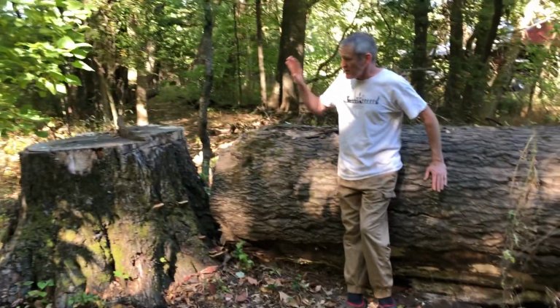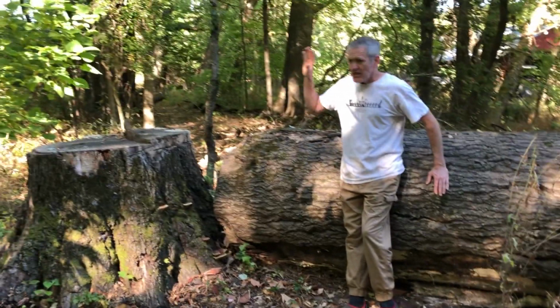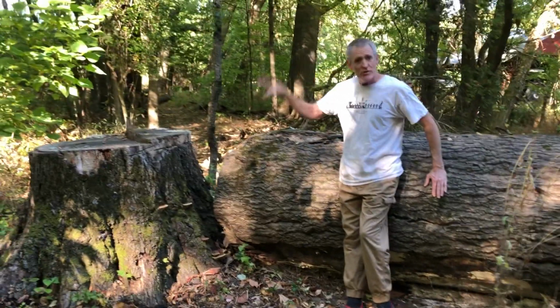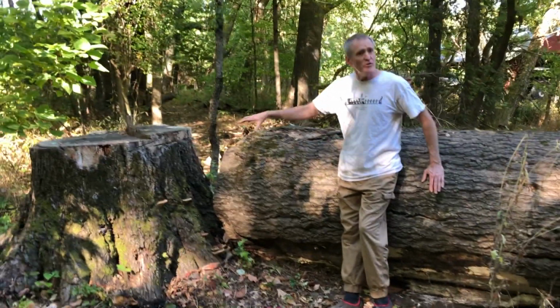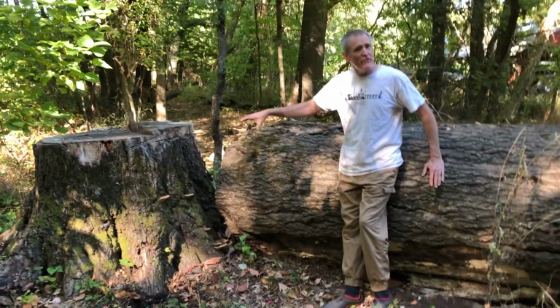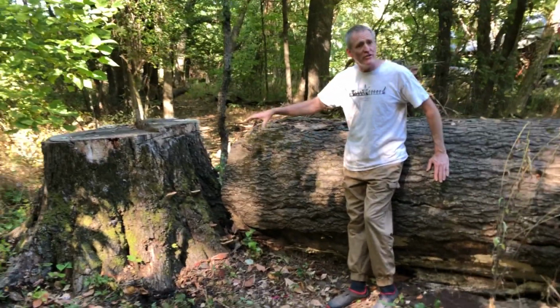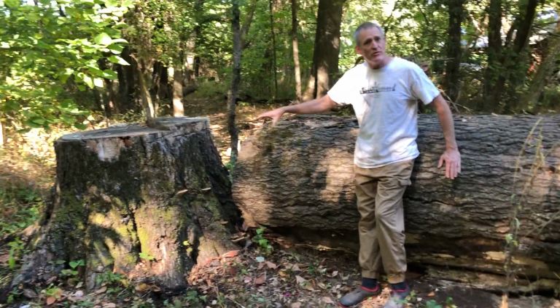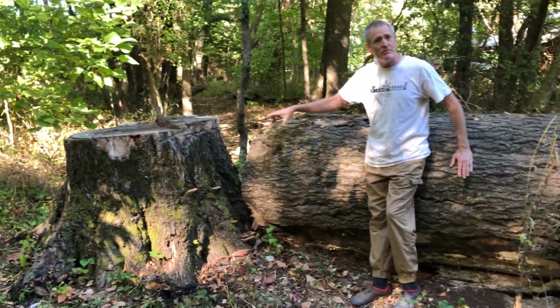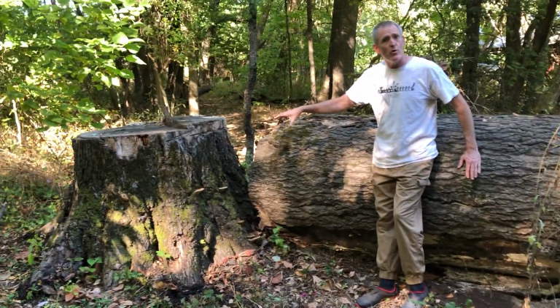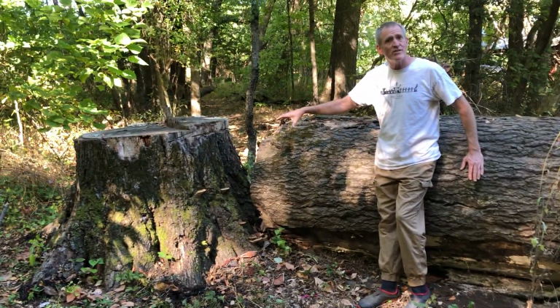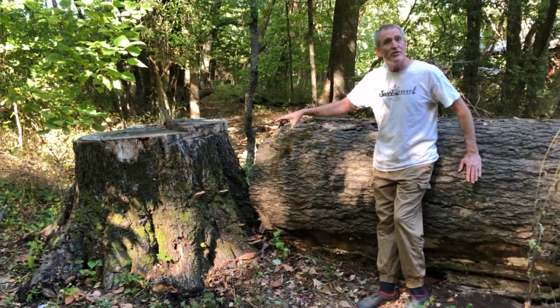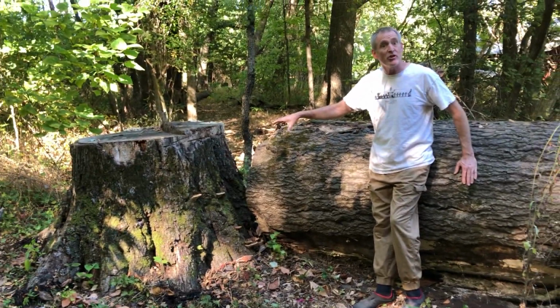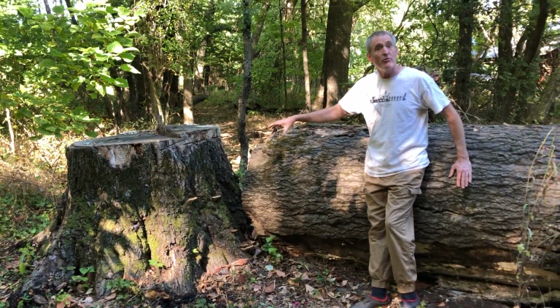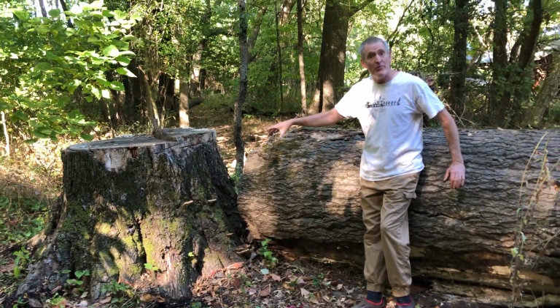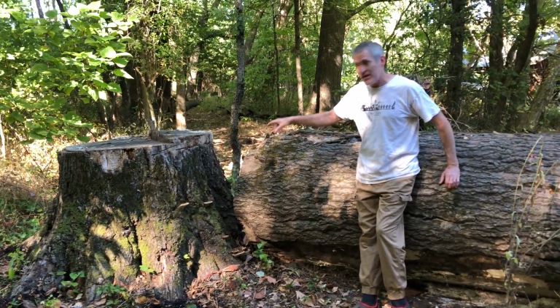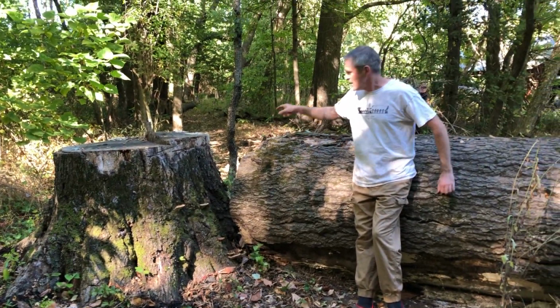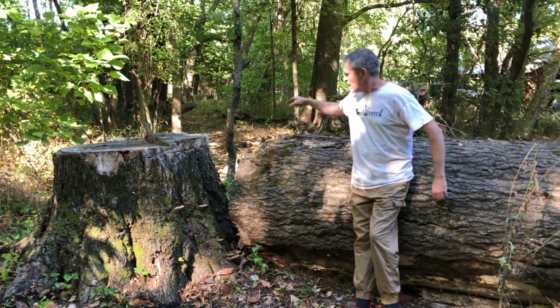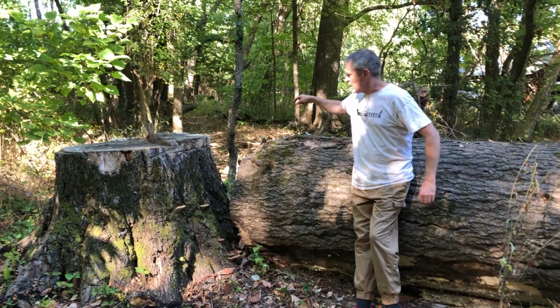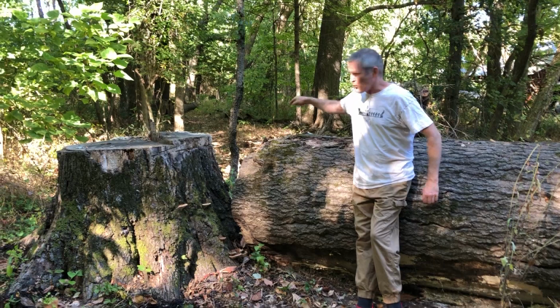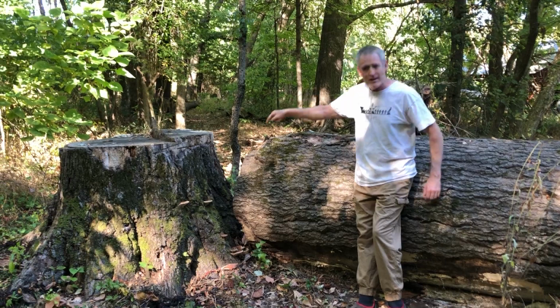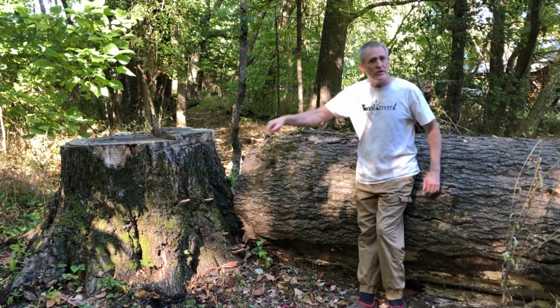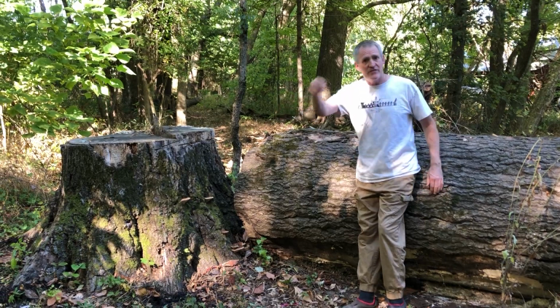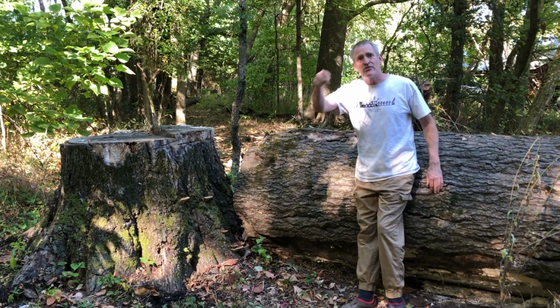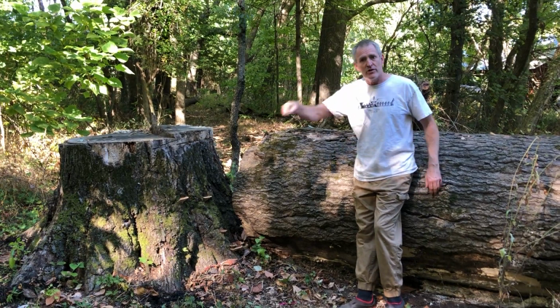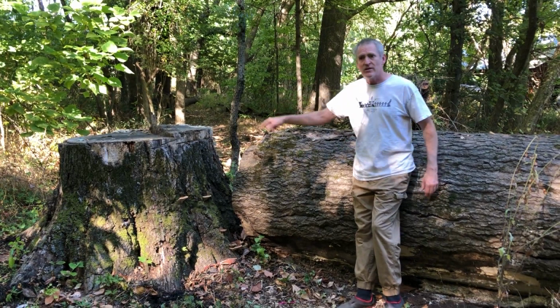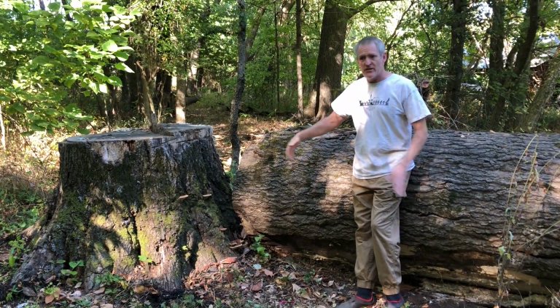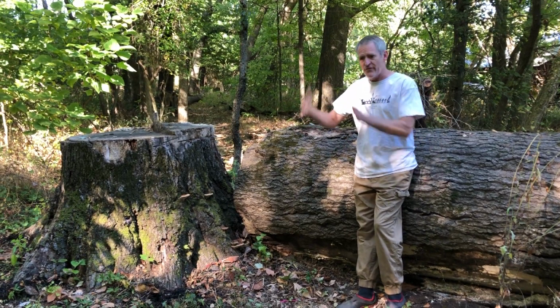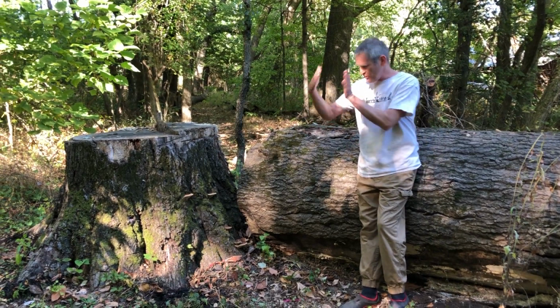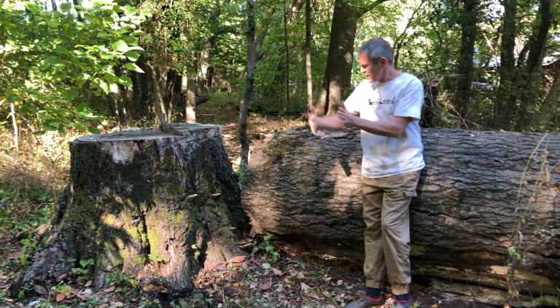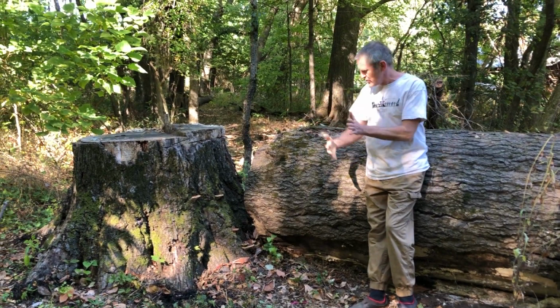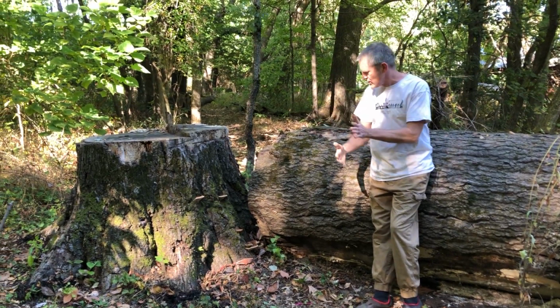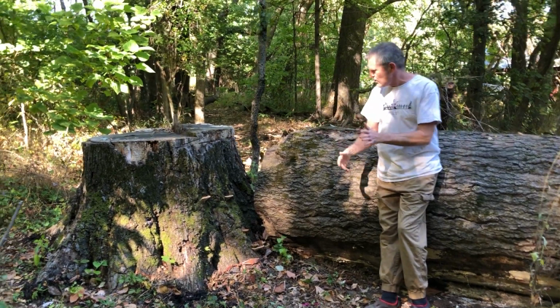This was in our fence row. Some of the oldest trees on our property are right along this fence row because the farmers left those alone.